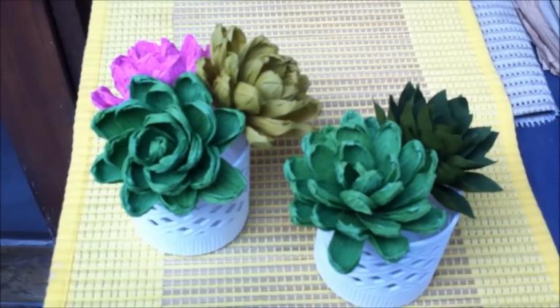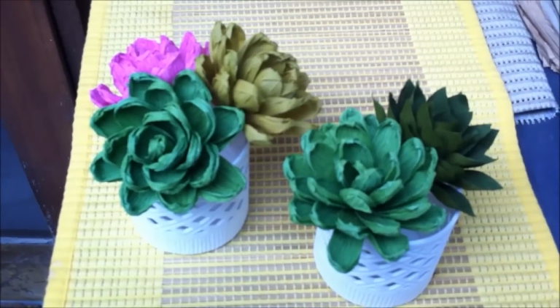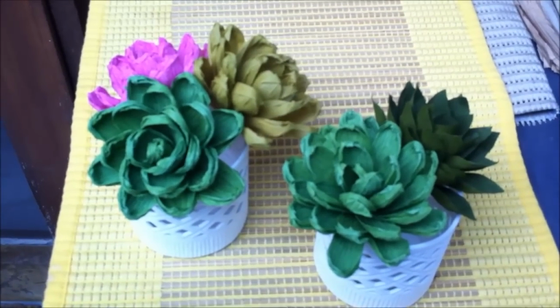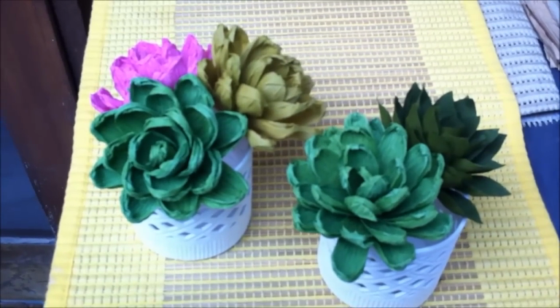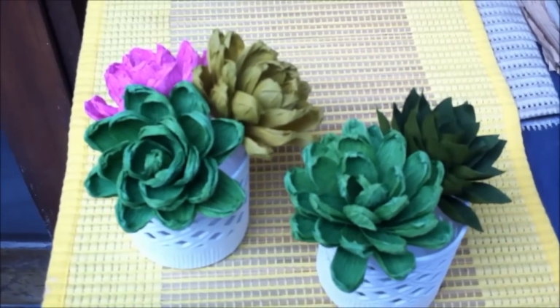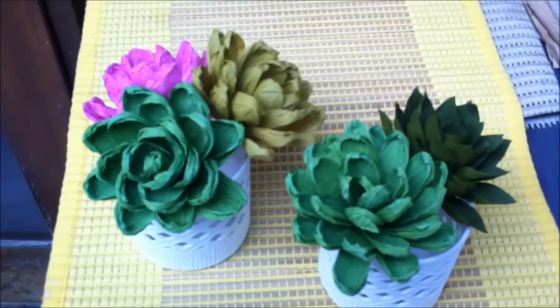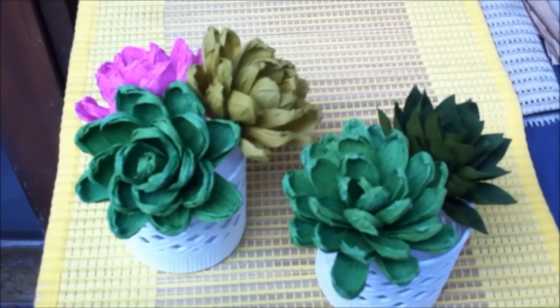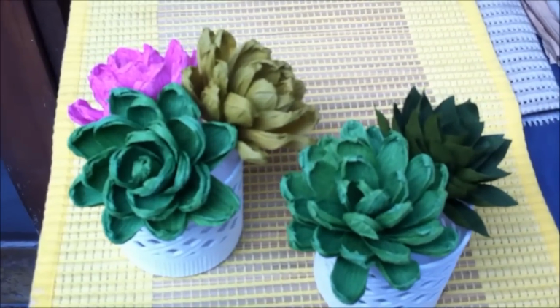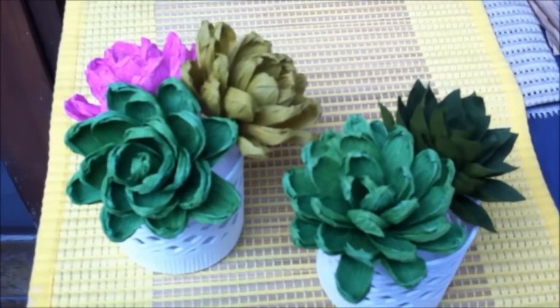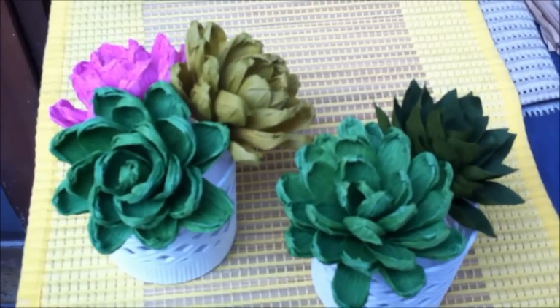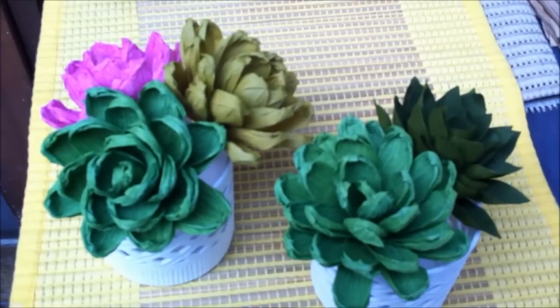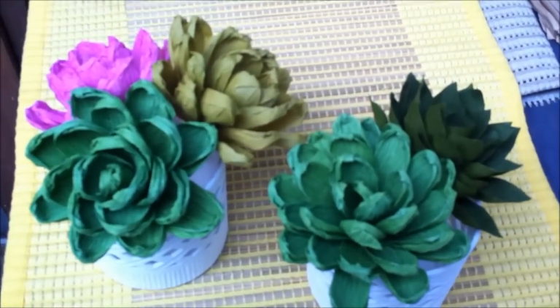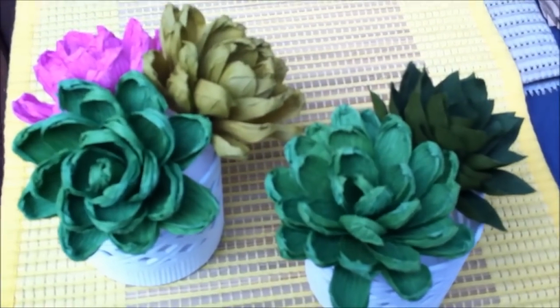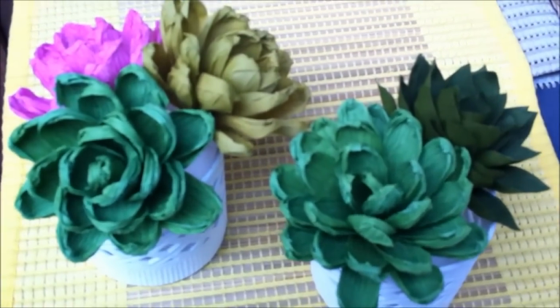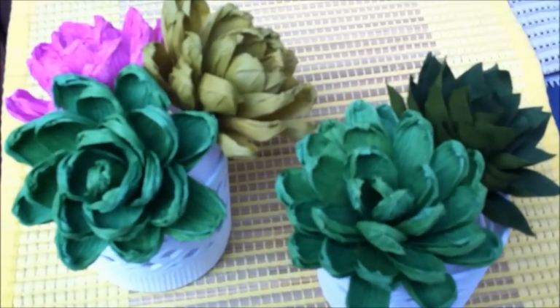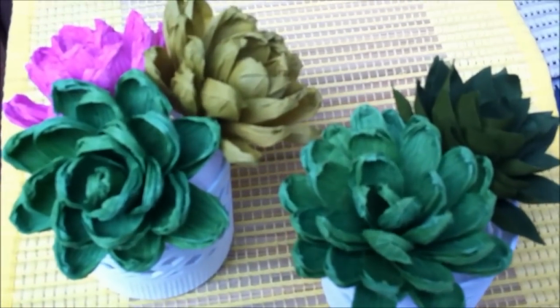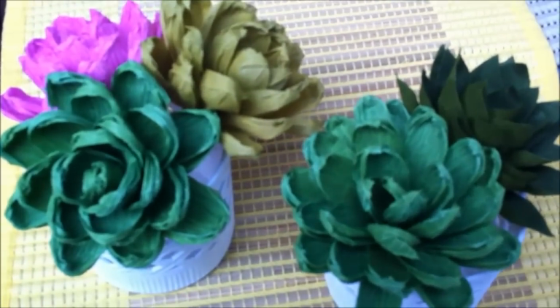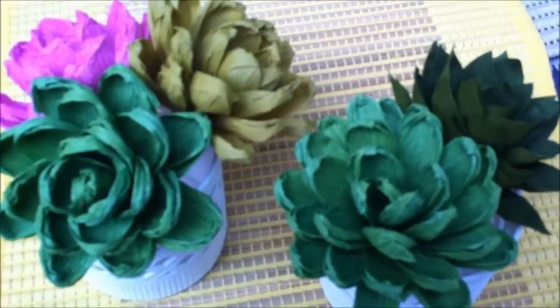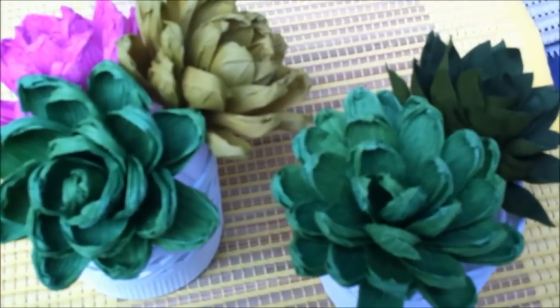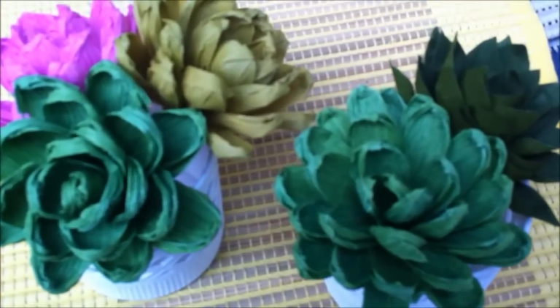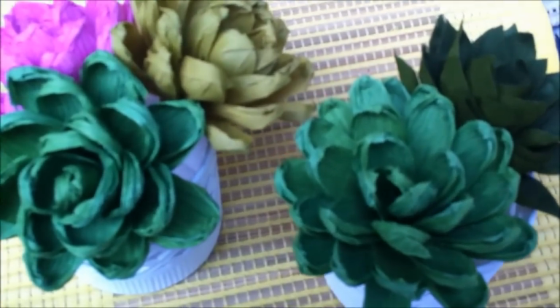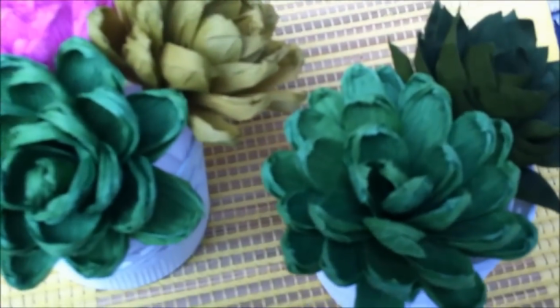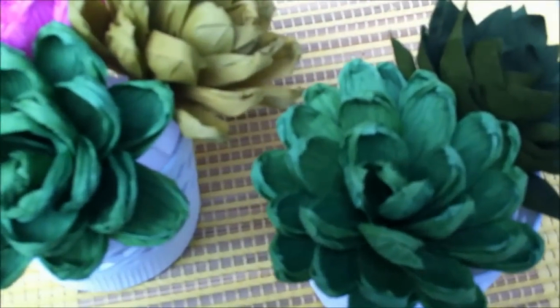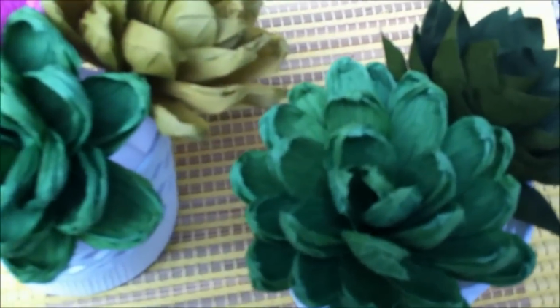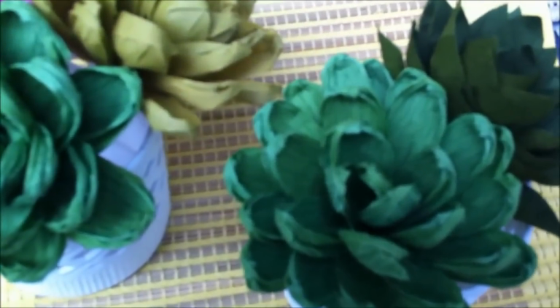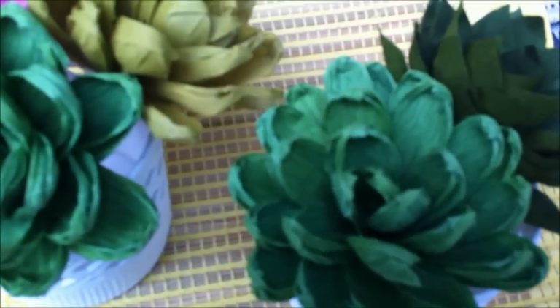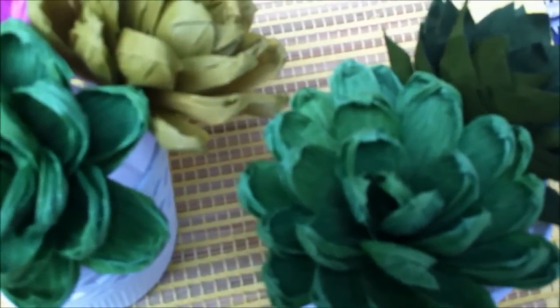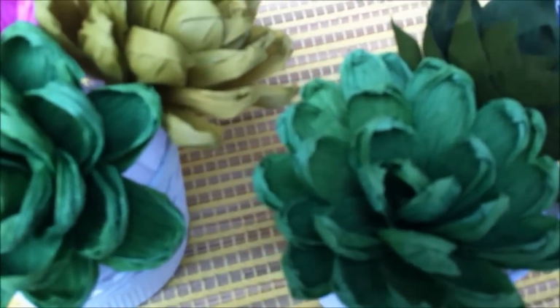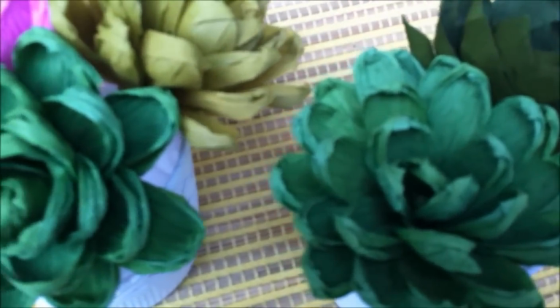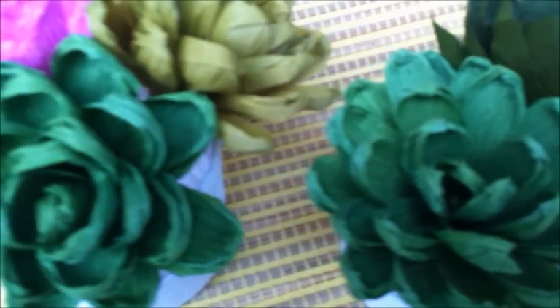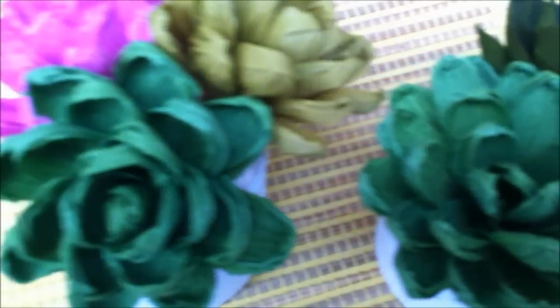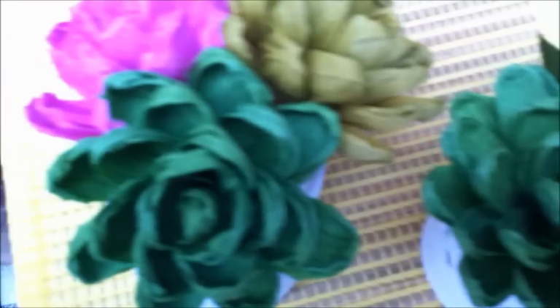Hi! Today I will be making succulents — beautiful plants with thick leaves.